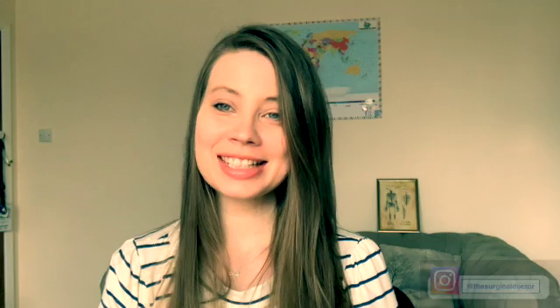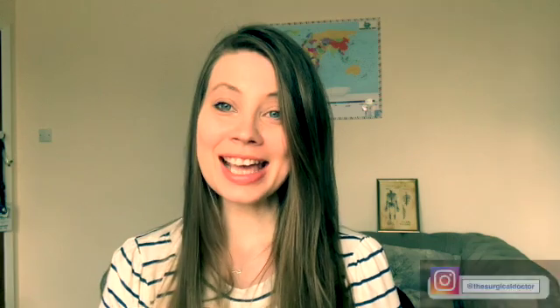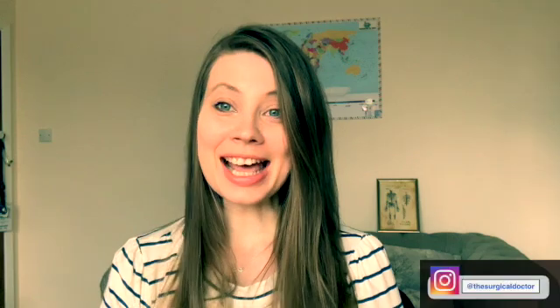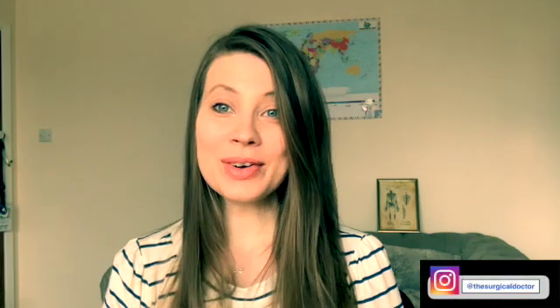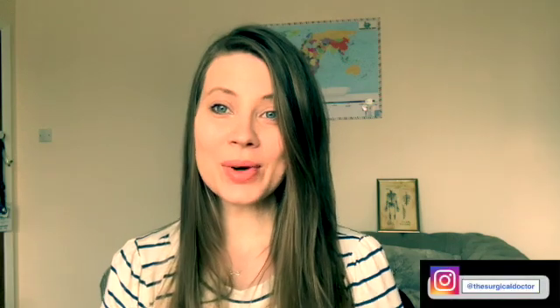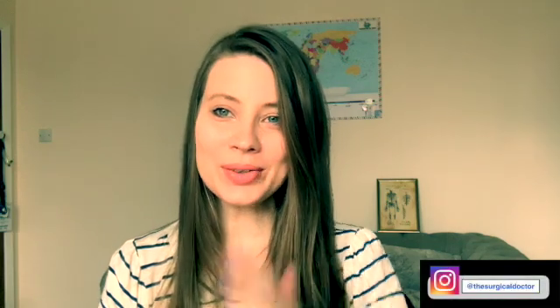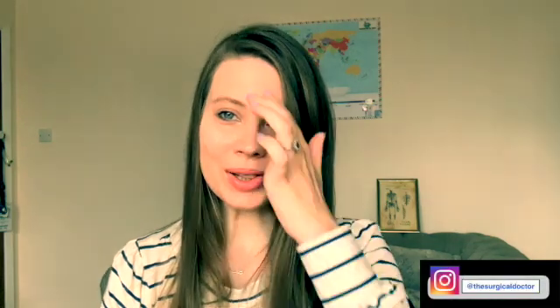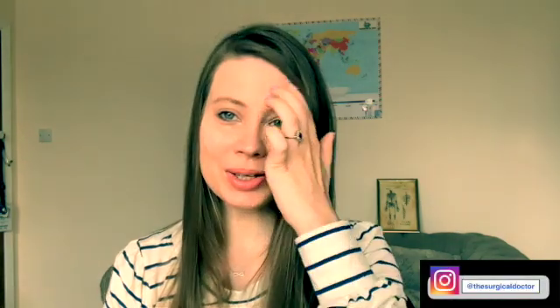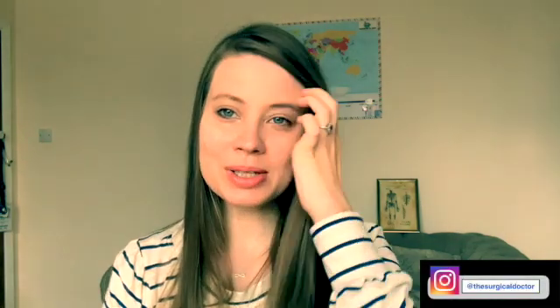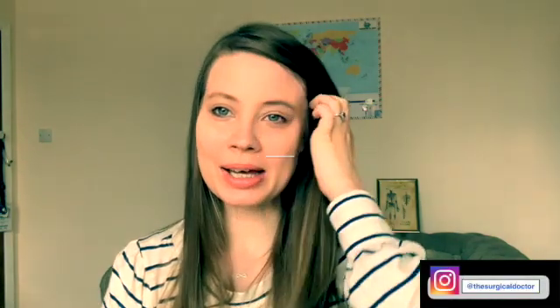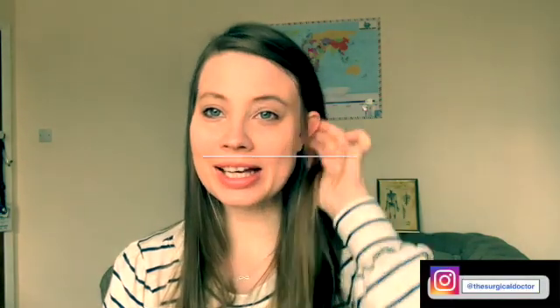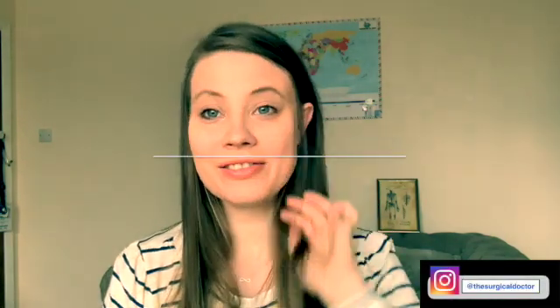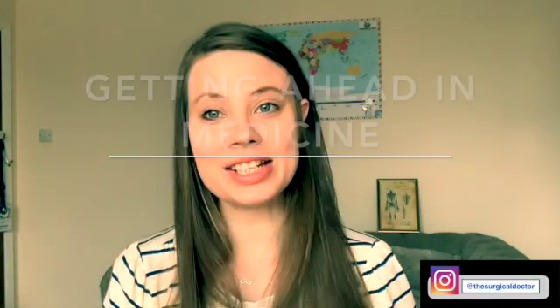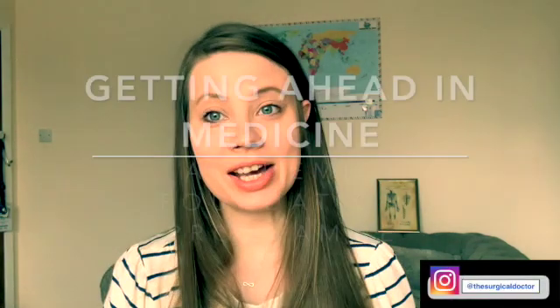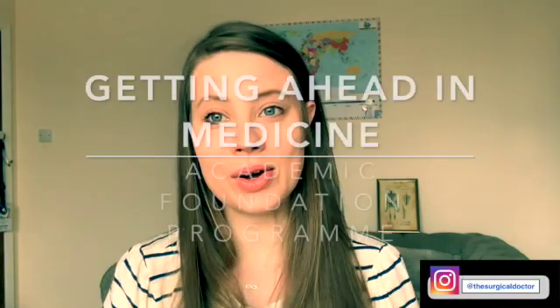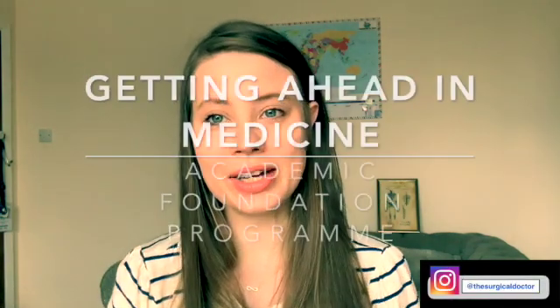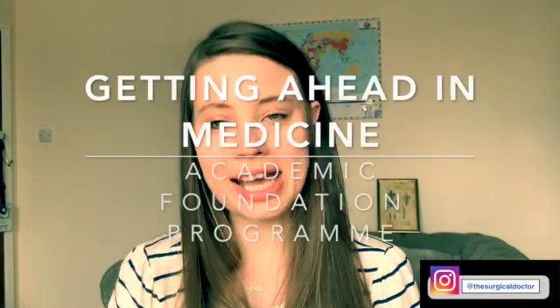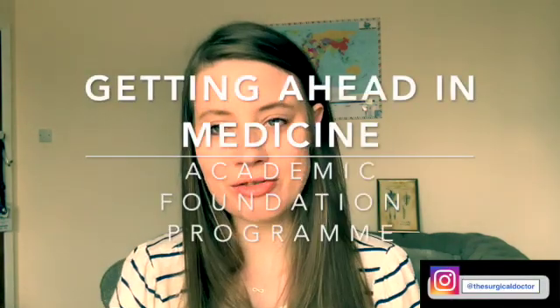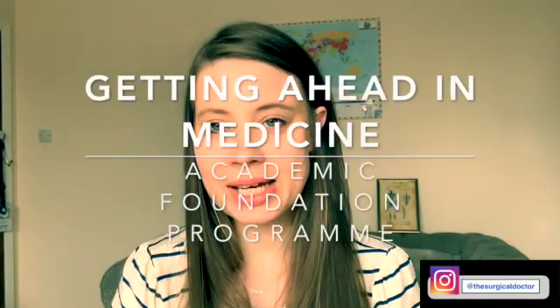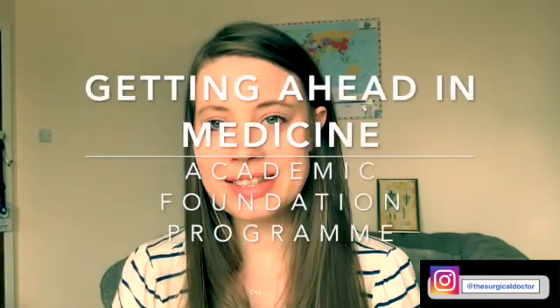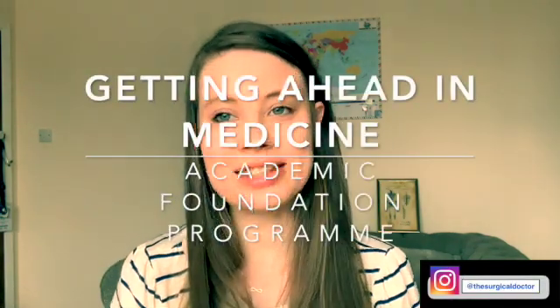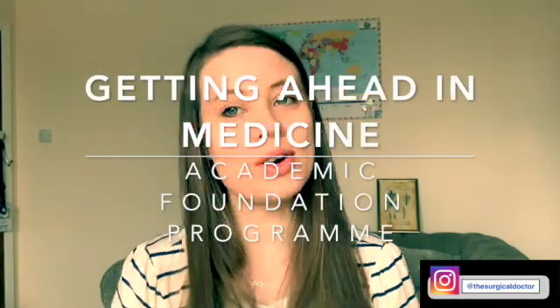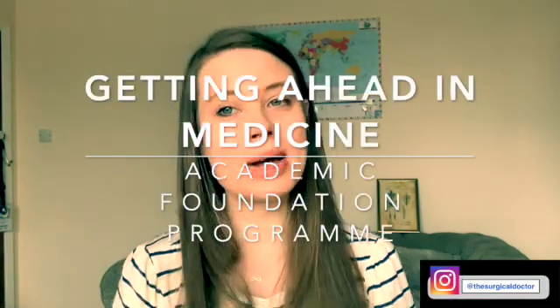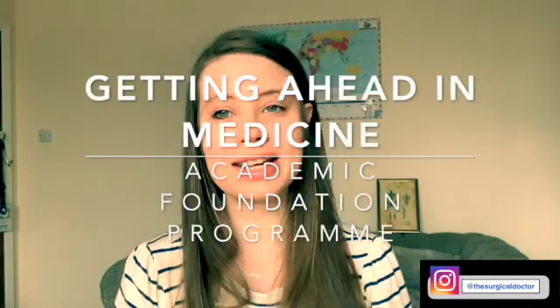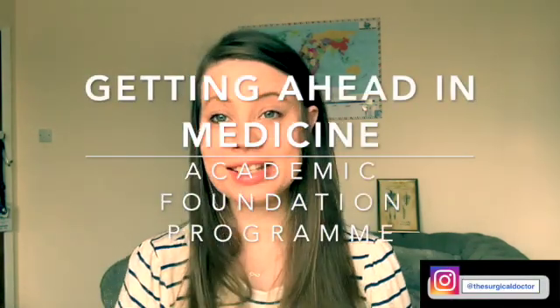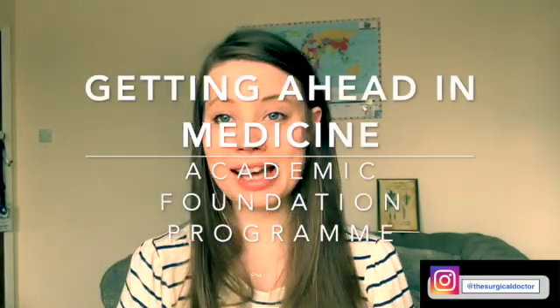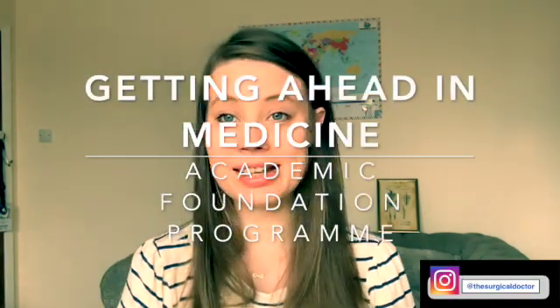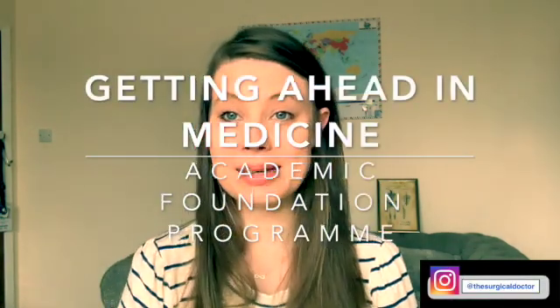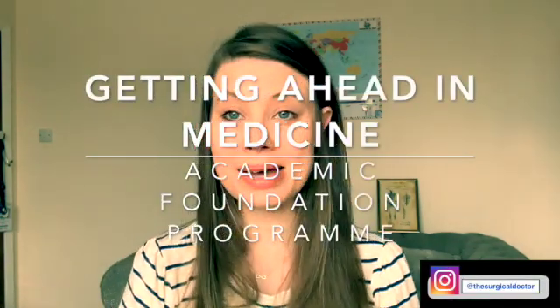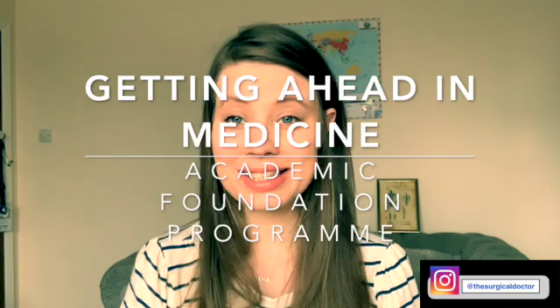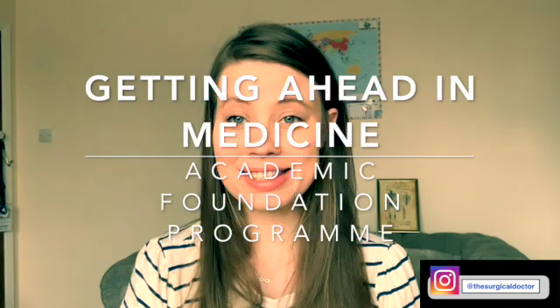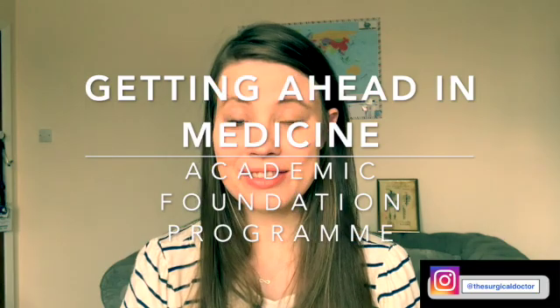Hello everyone, welcome to my video on AFP. This is from my Getting Ahead in Medicine series.